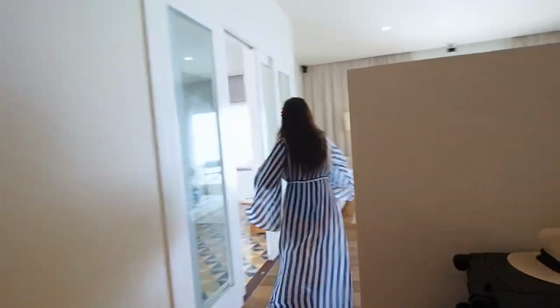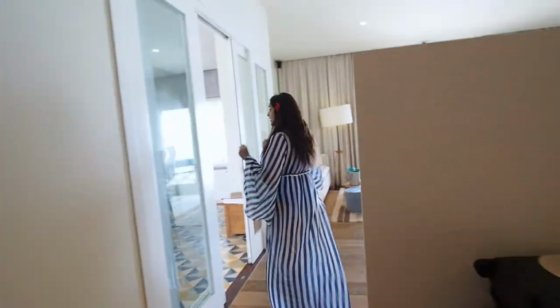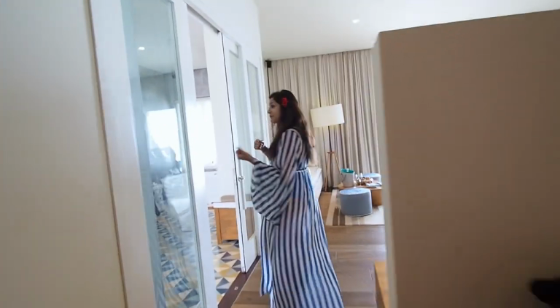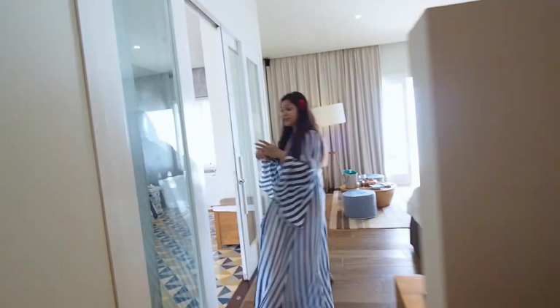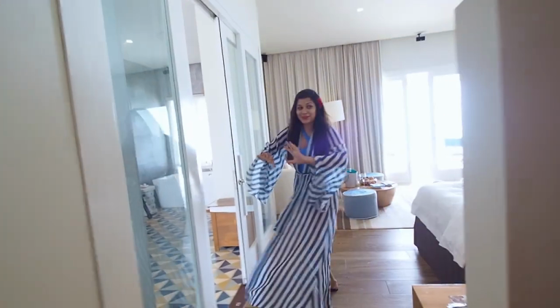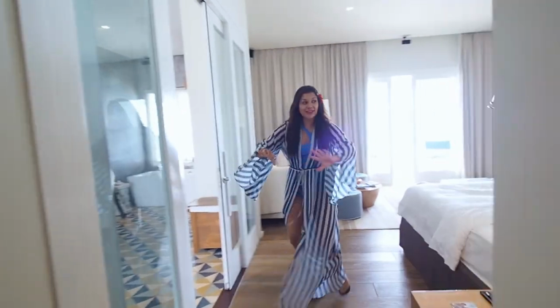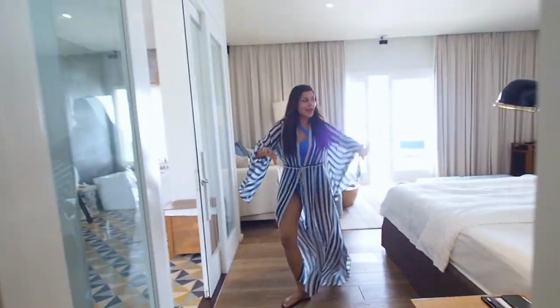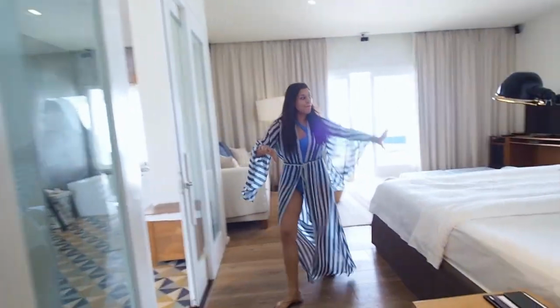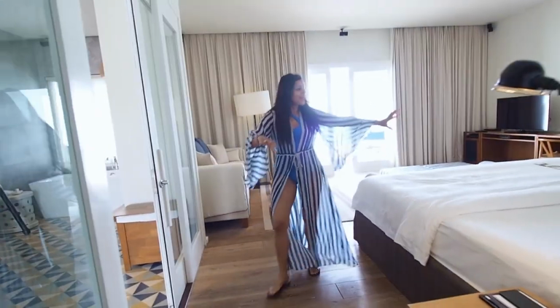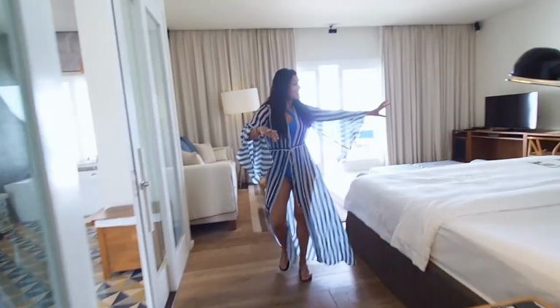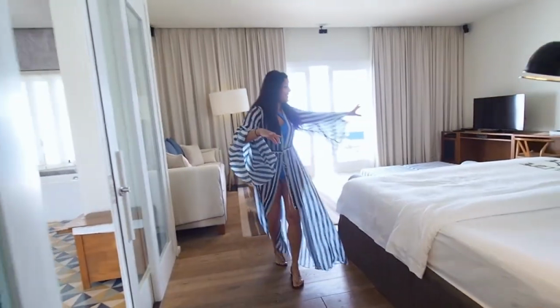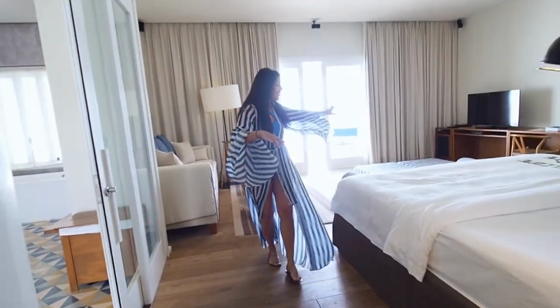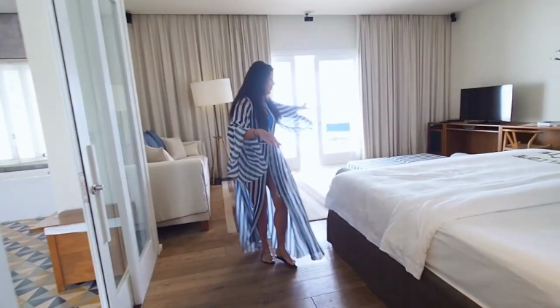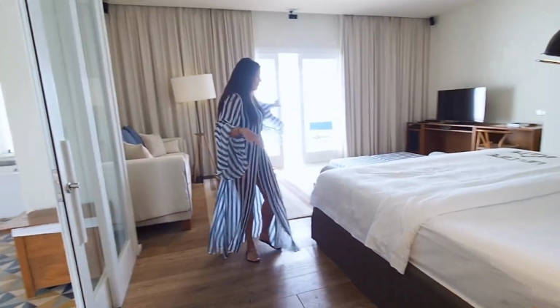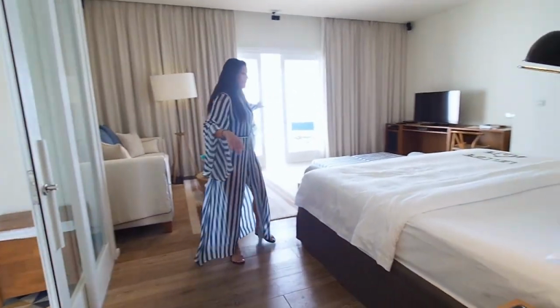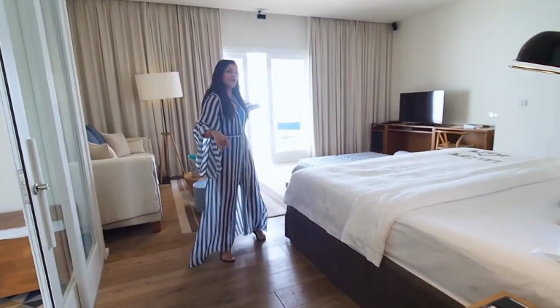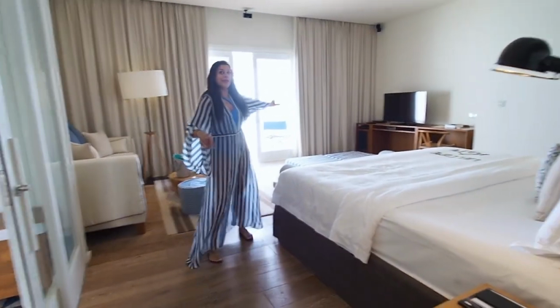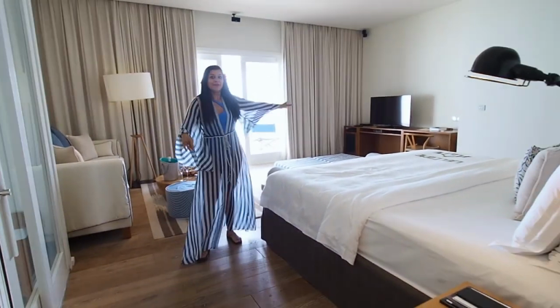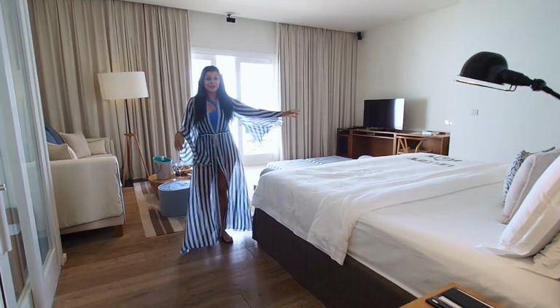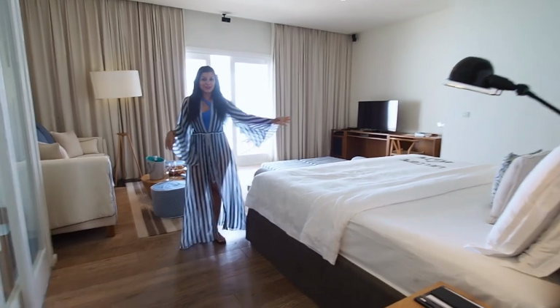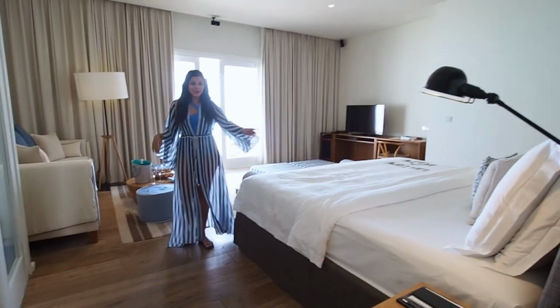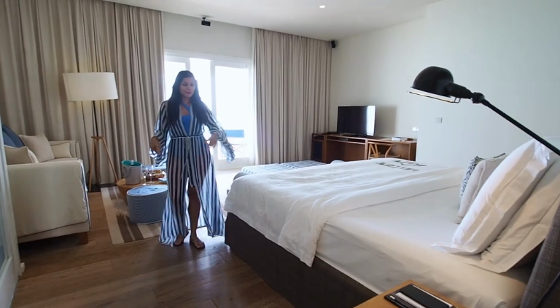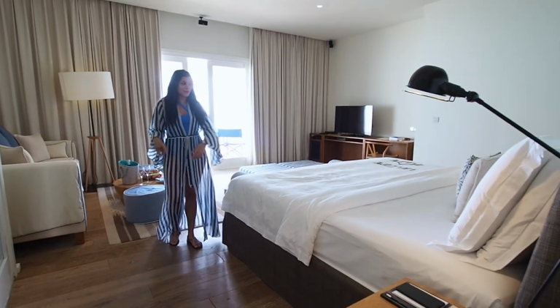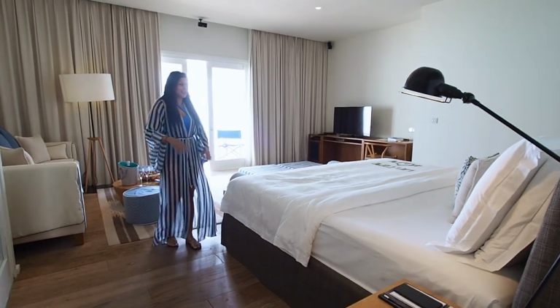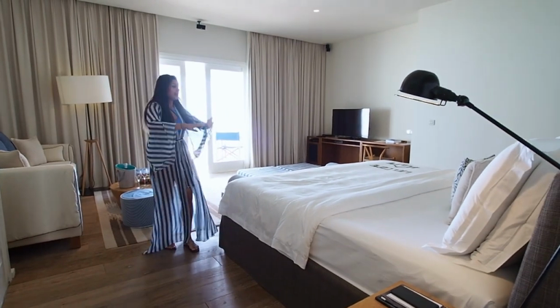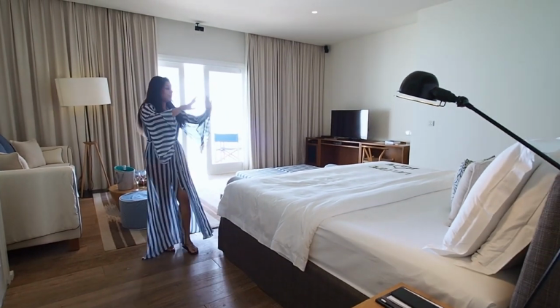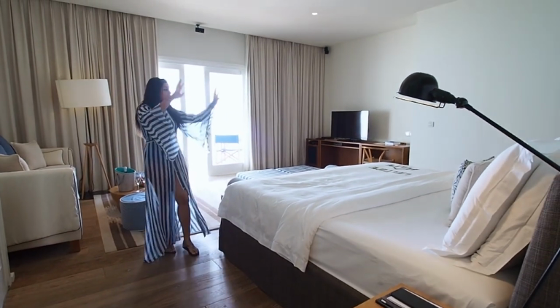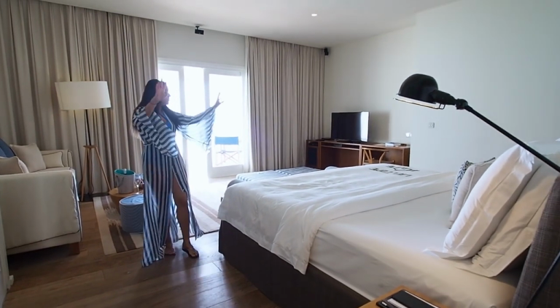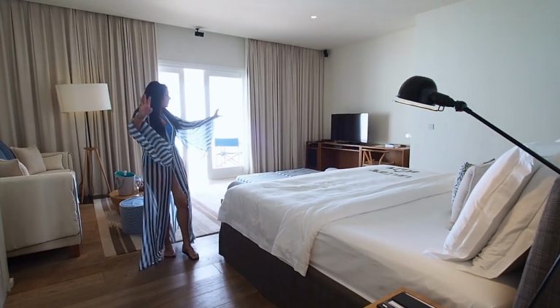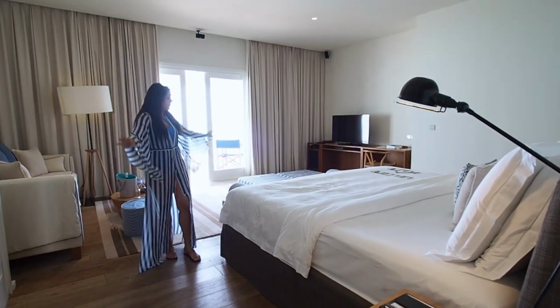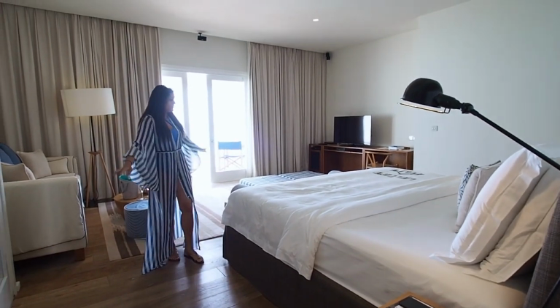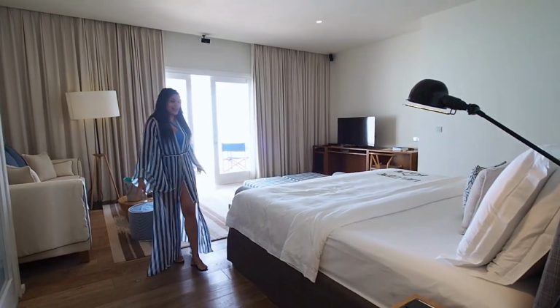Next, I'm going to show you this amazing bedroom, which is super pretty. Huge, huge bed.